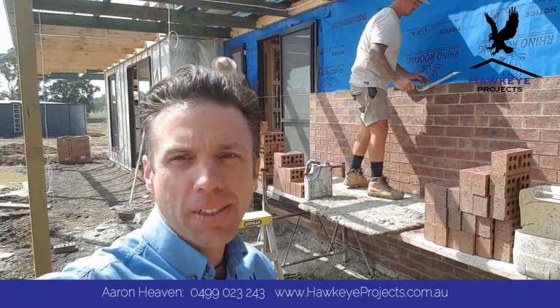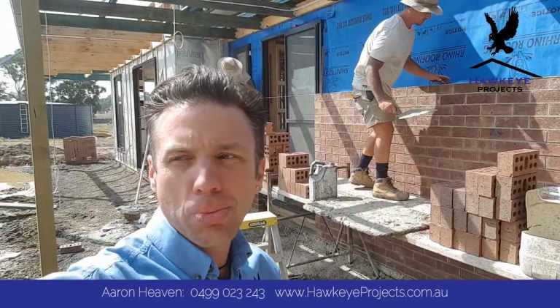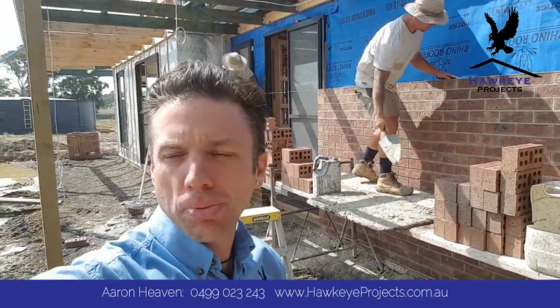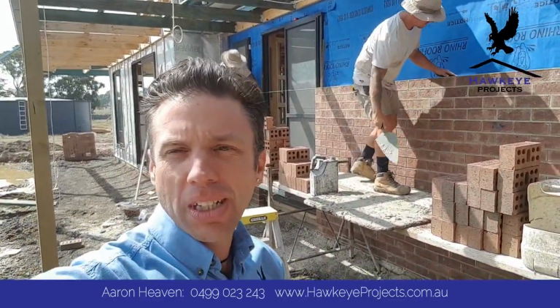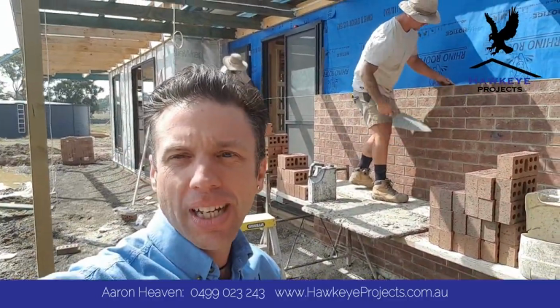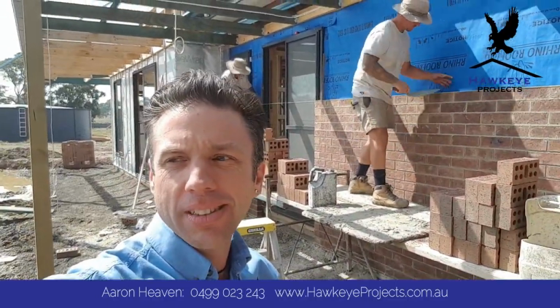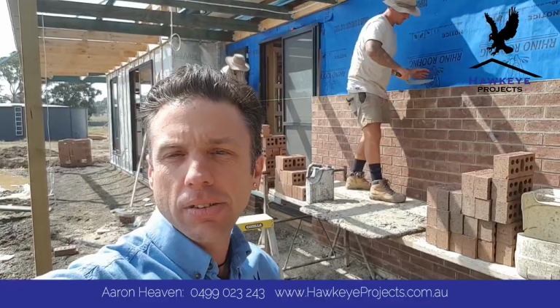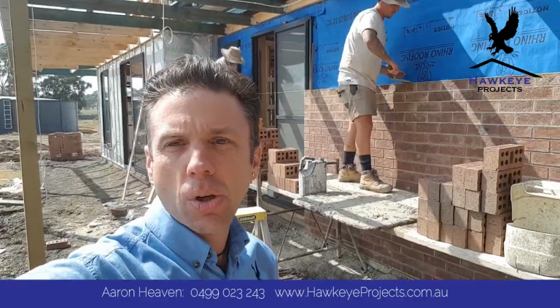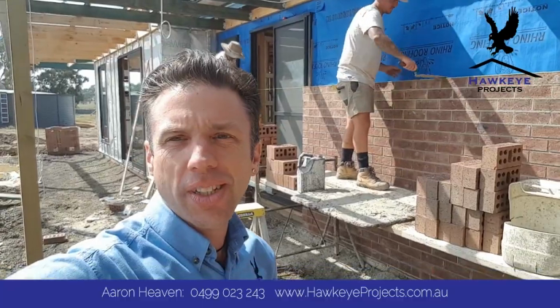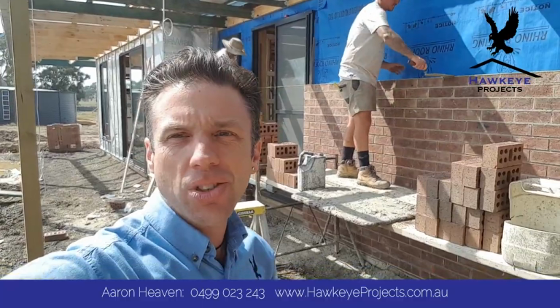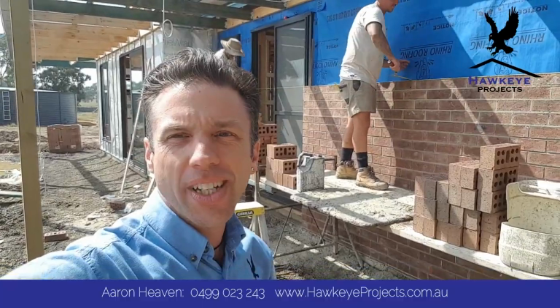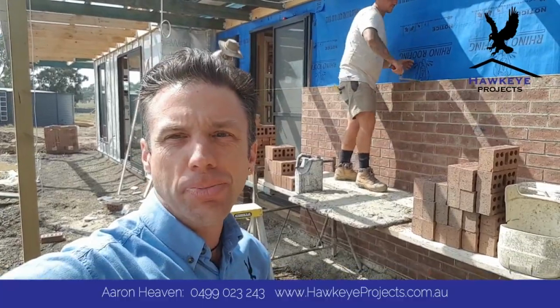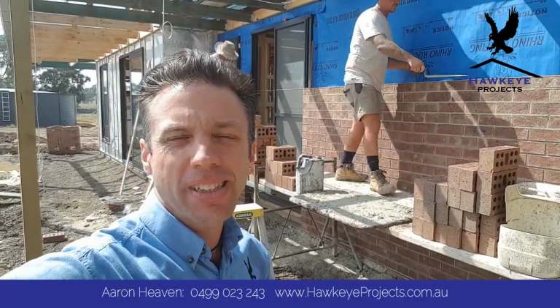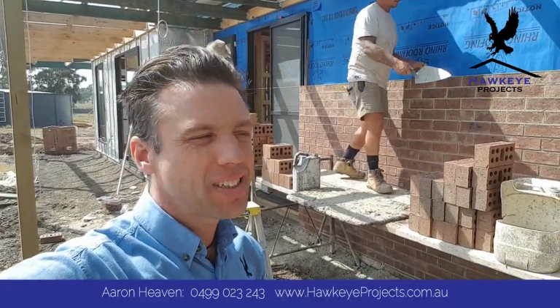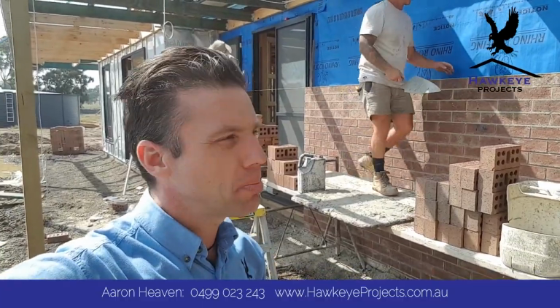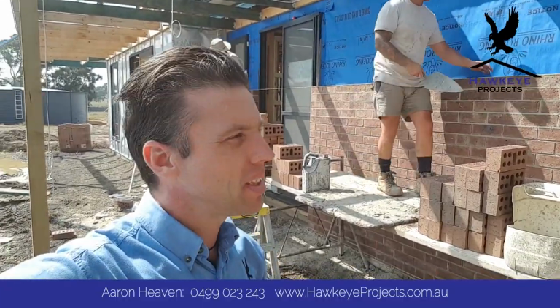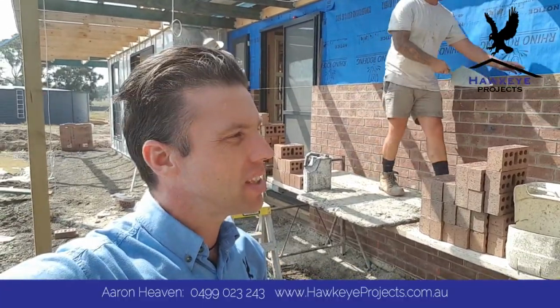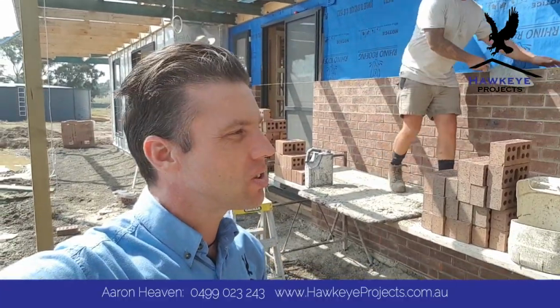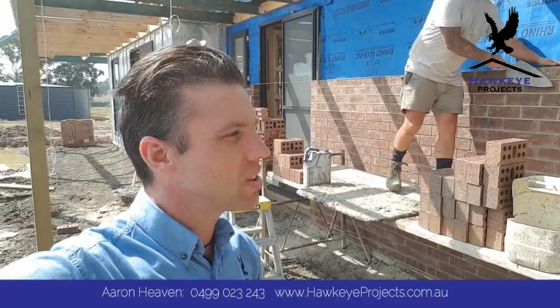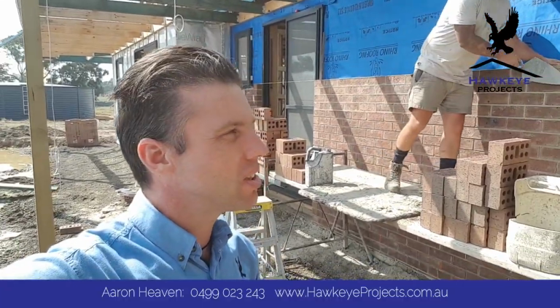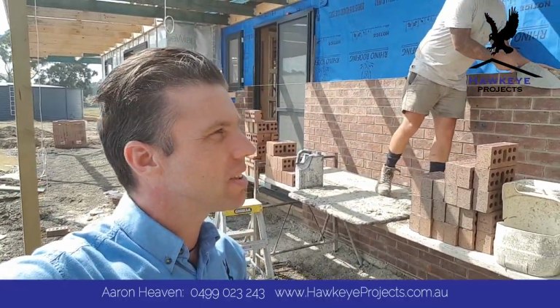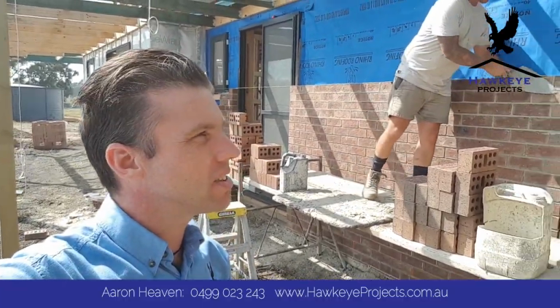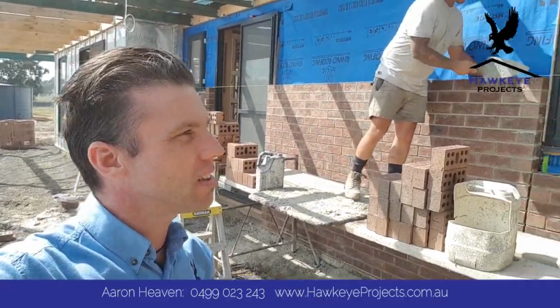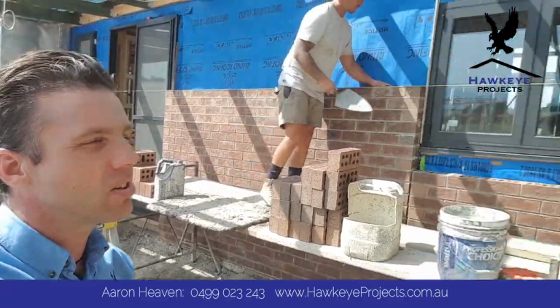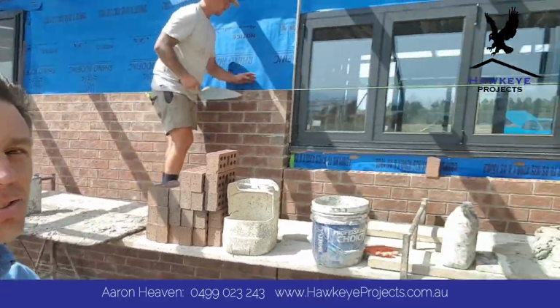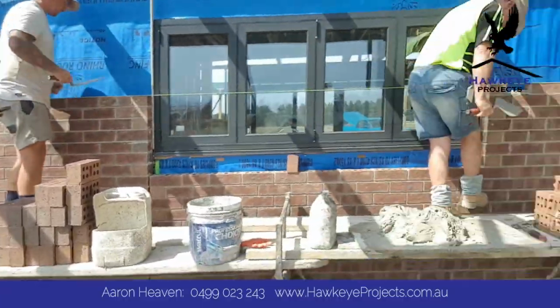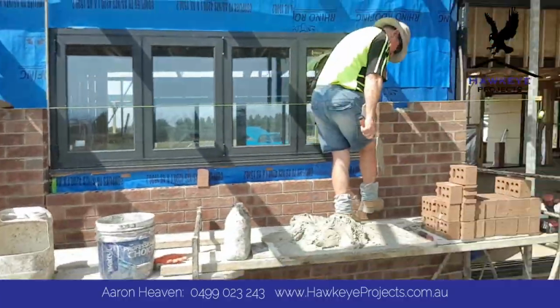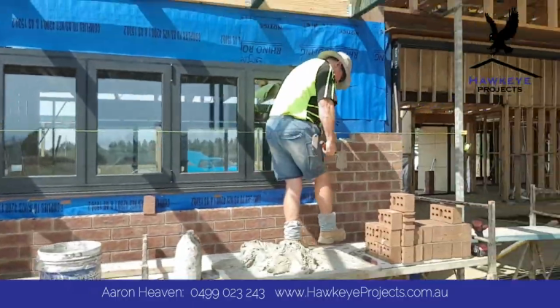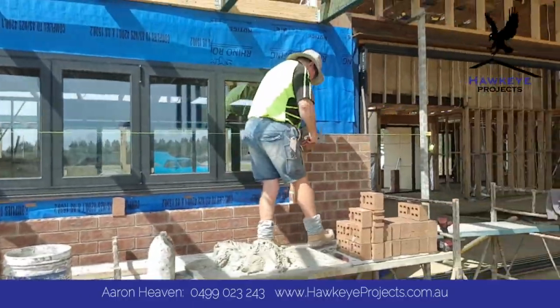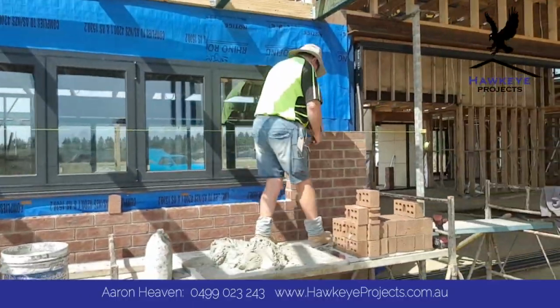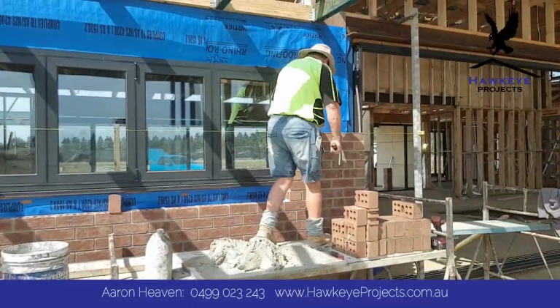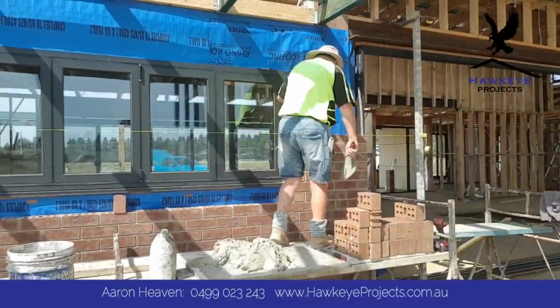Excellent bricklayers, quality tradesmen. I've been in the industry God knows how long. Trev's about 100 in the shade.